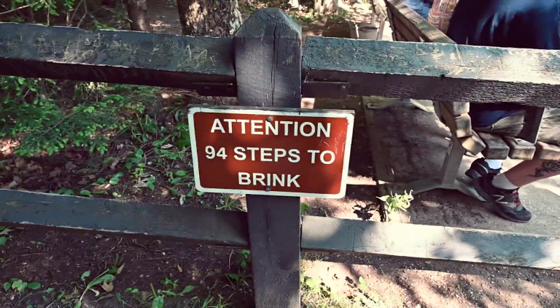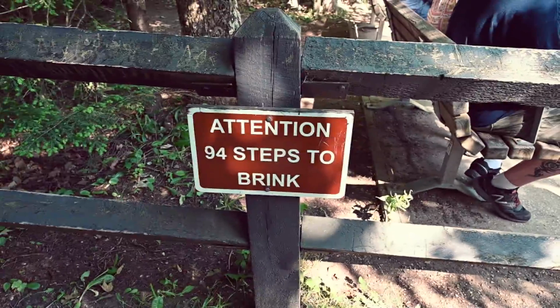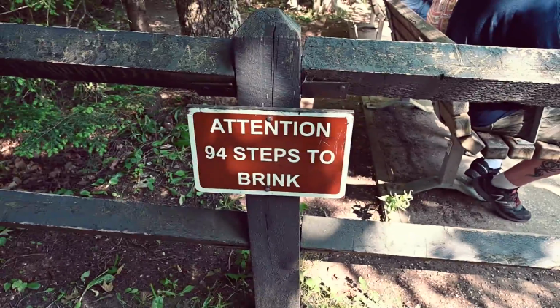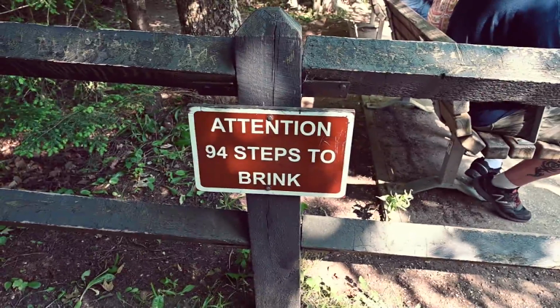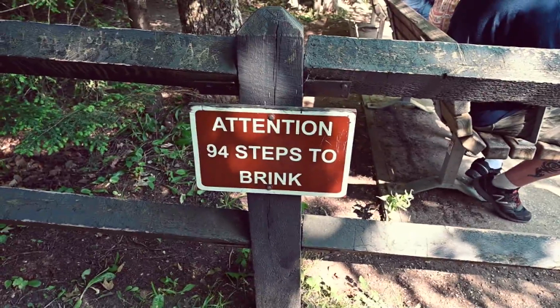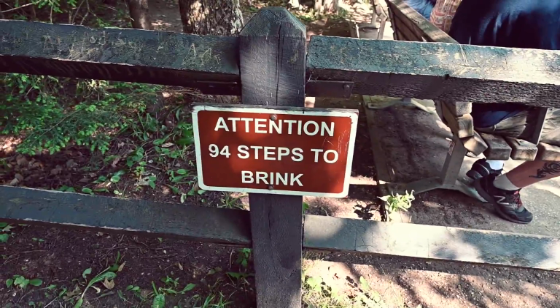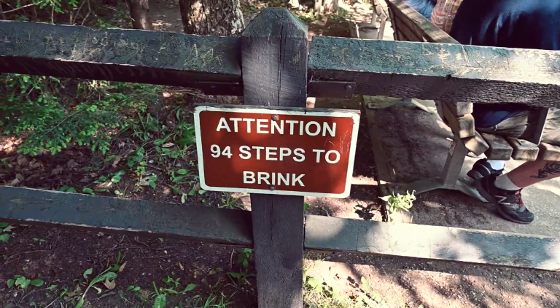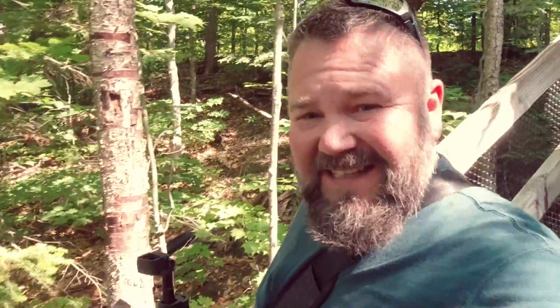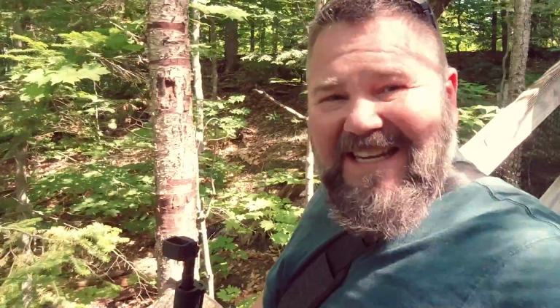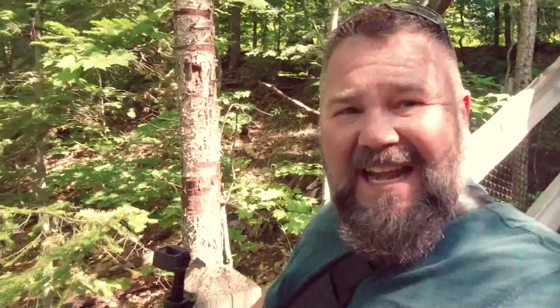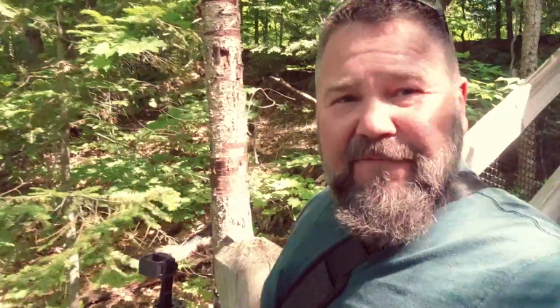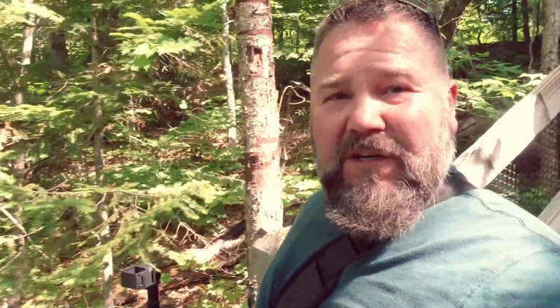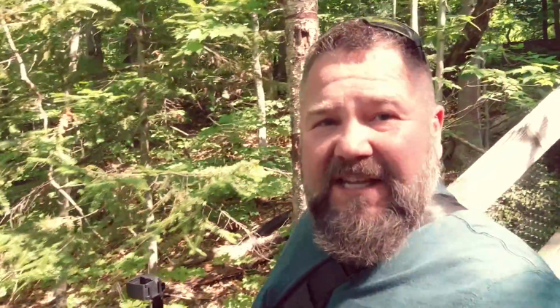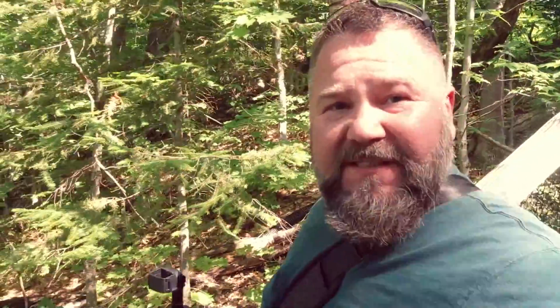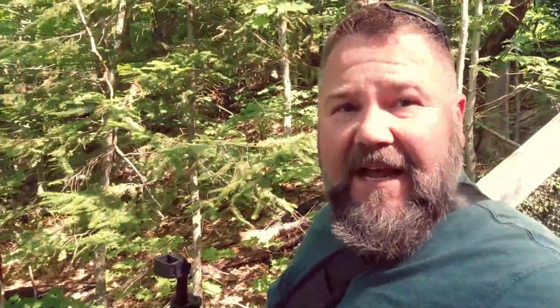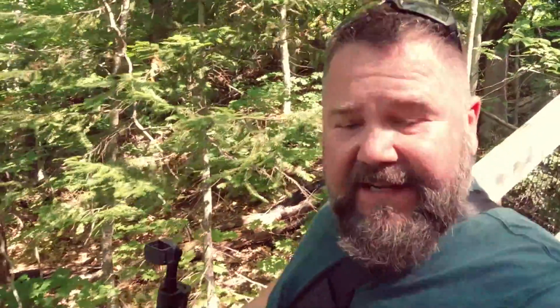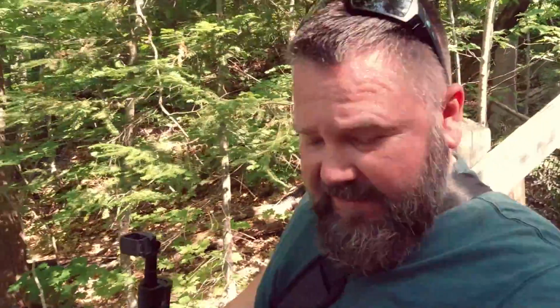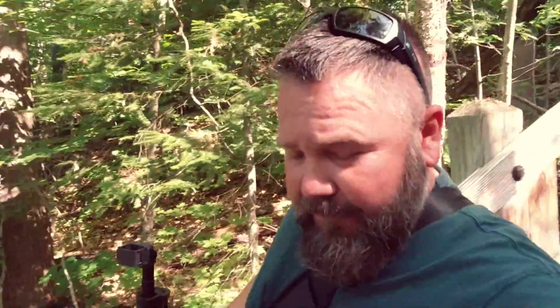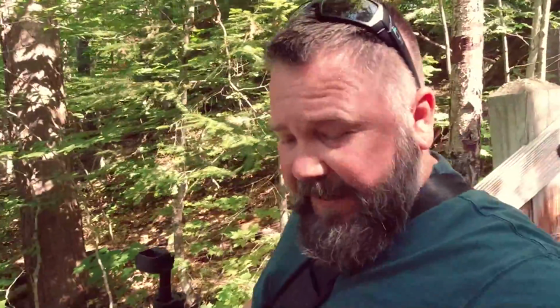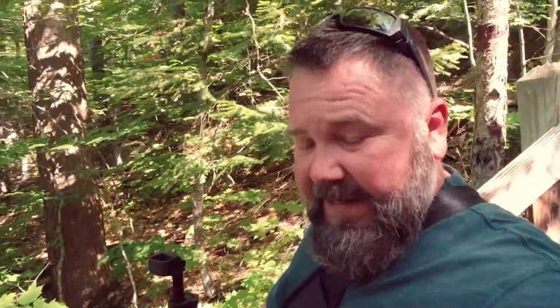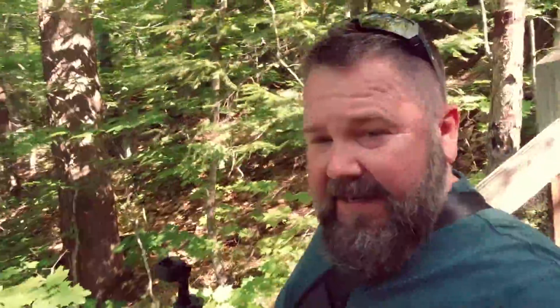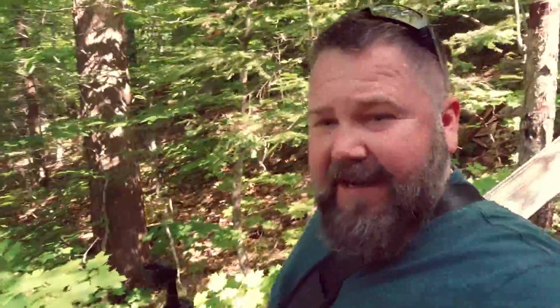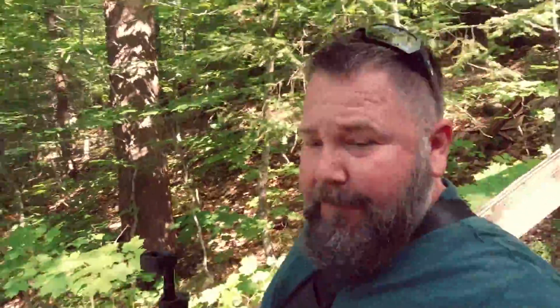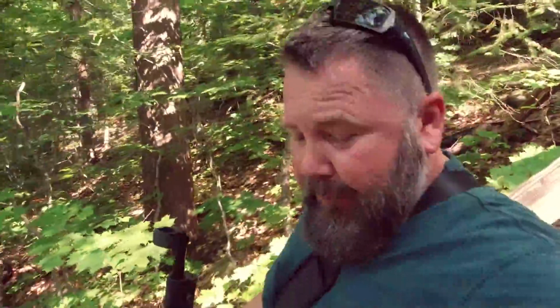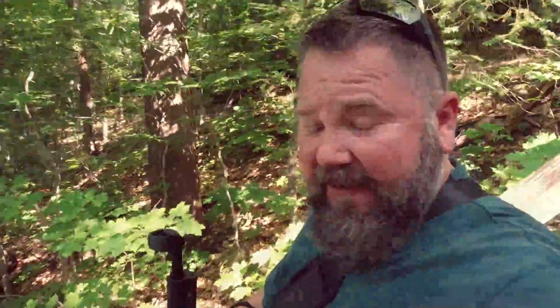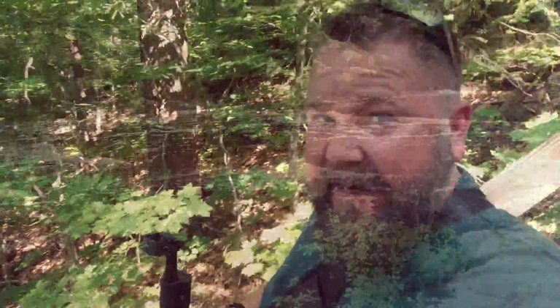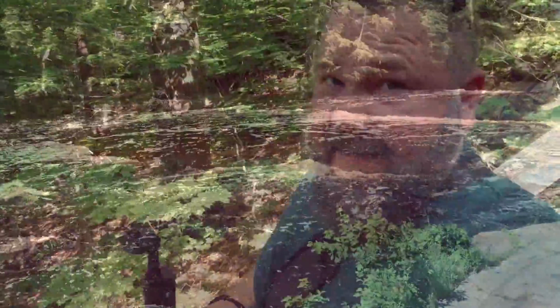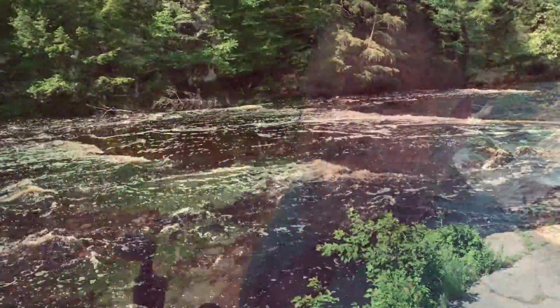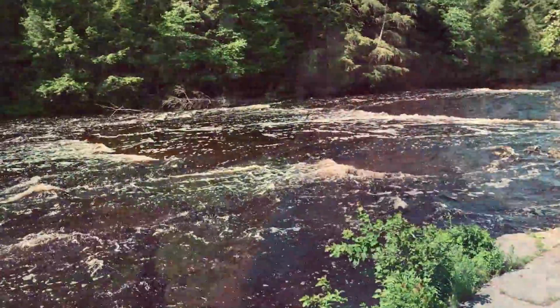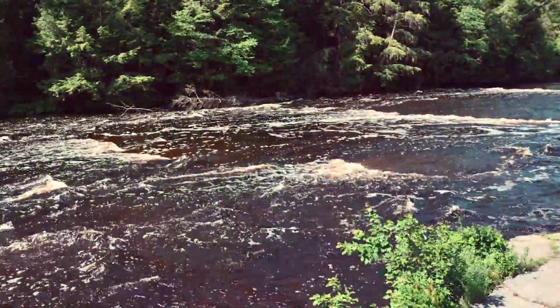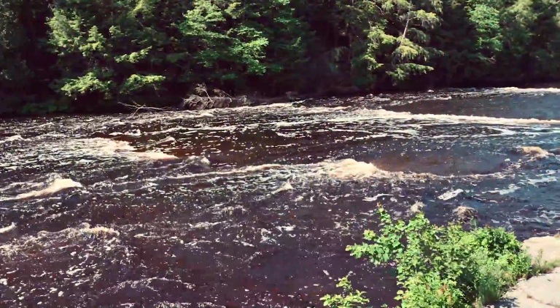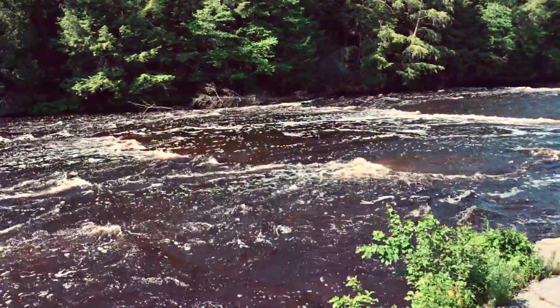Here at the Upper Falls you have to take 94 steps down to get to the brink, but believe me it's worth it.